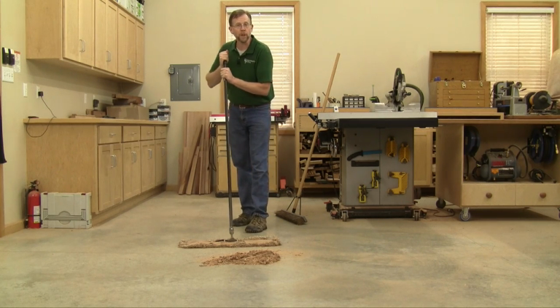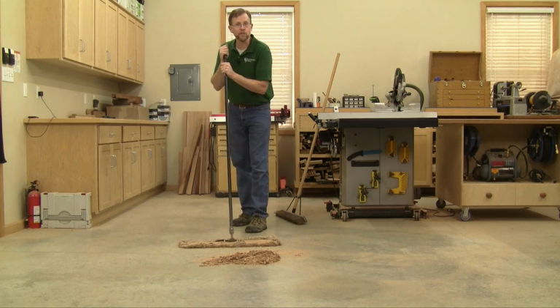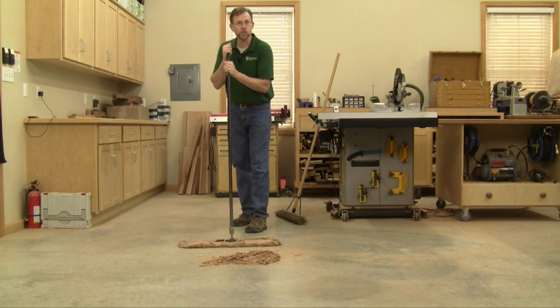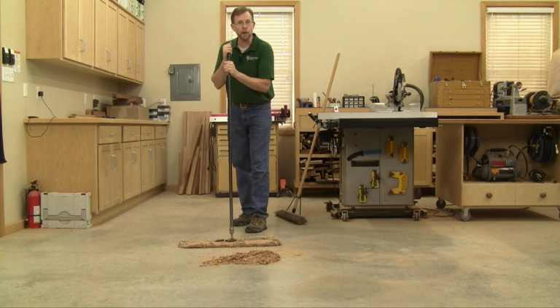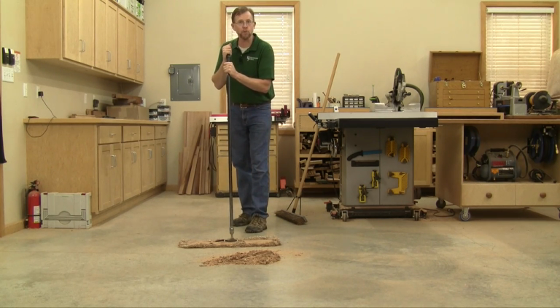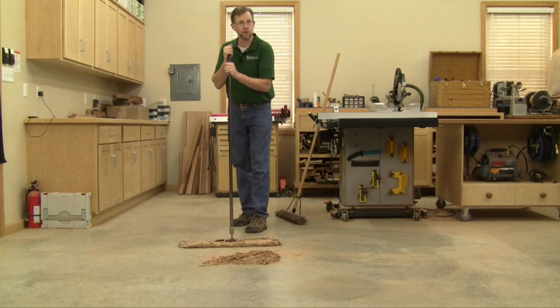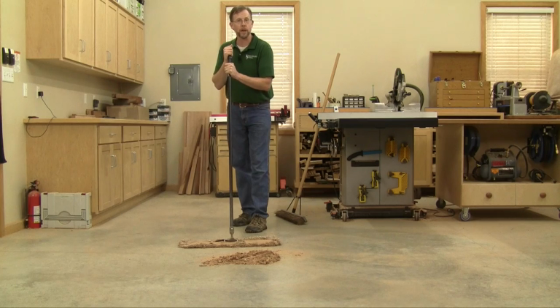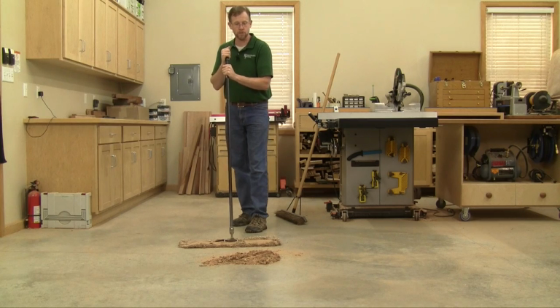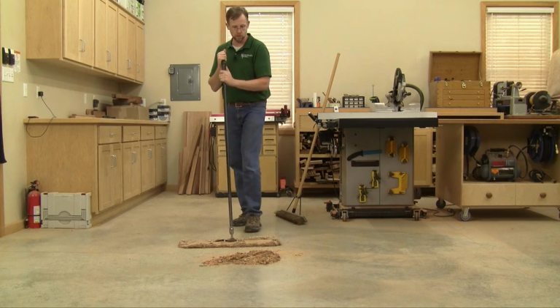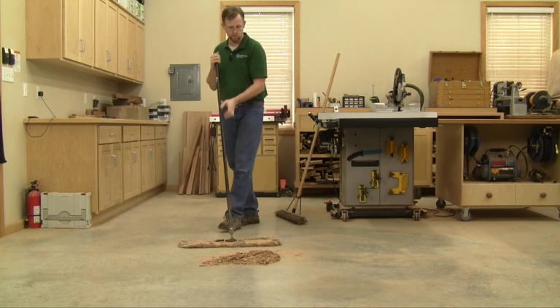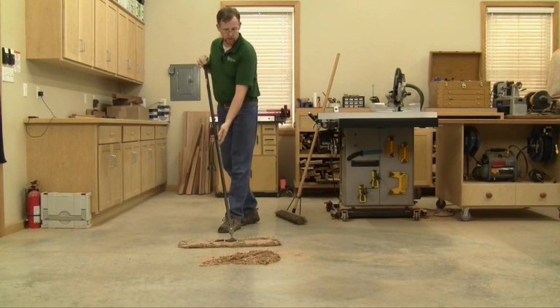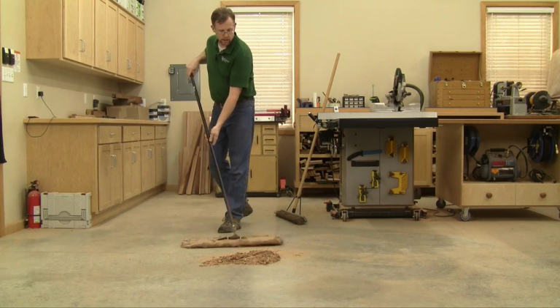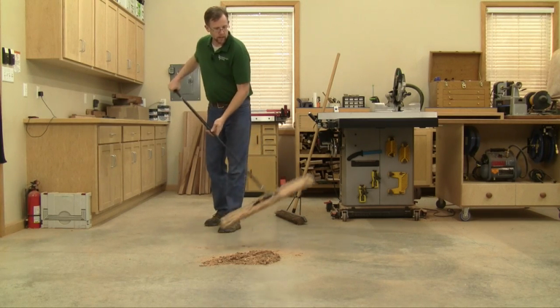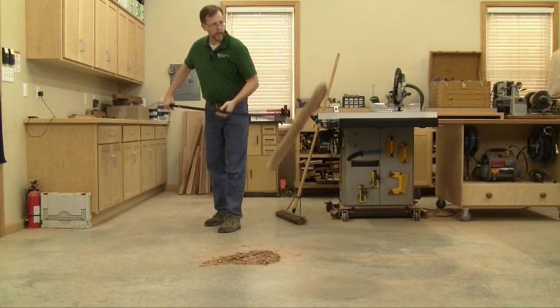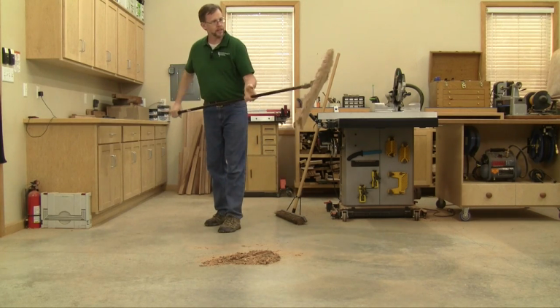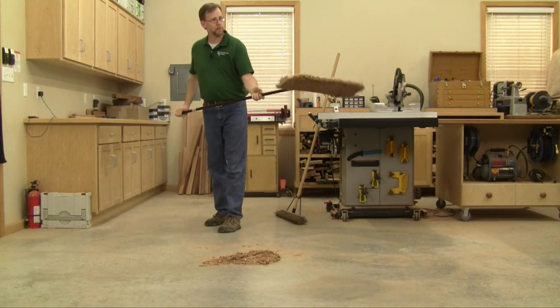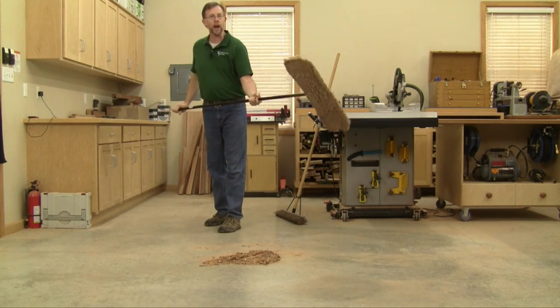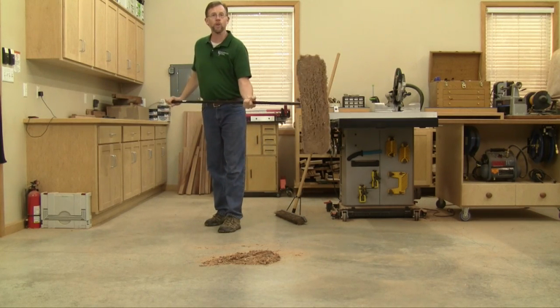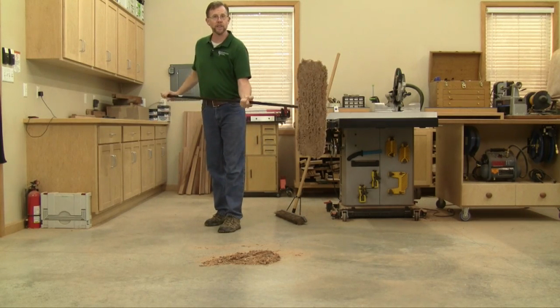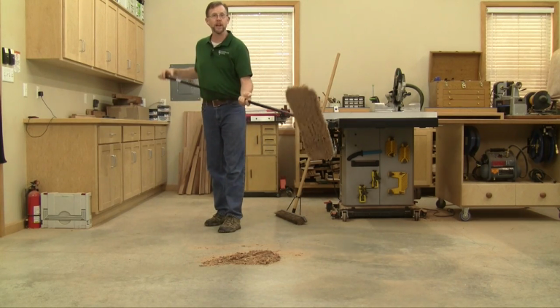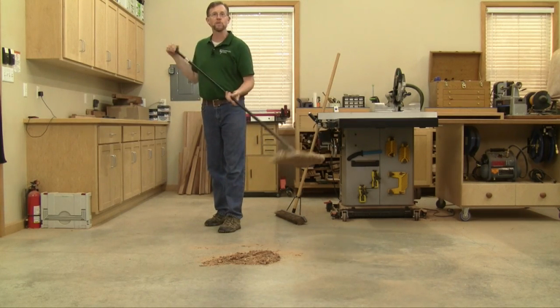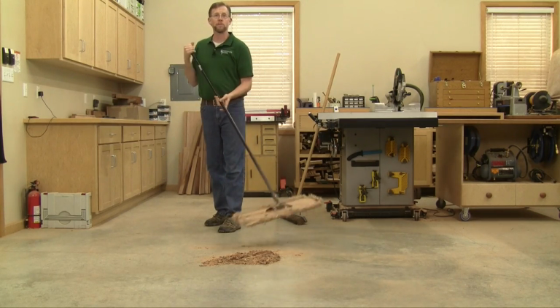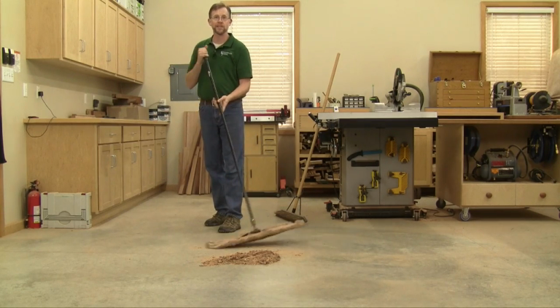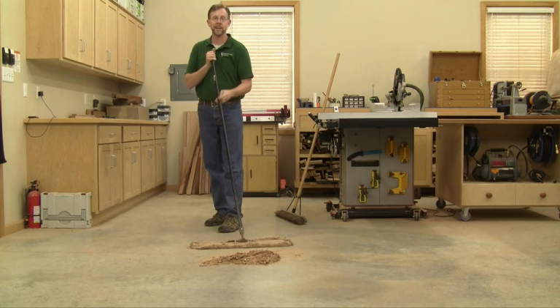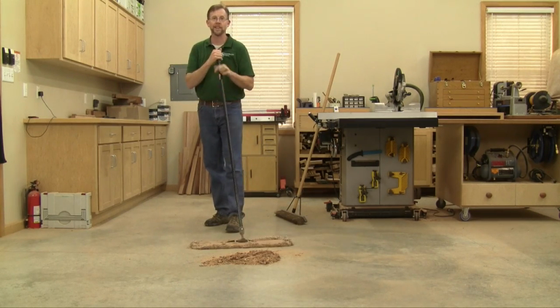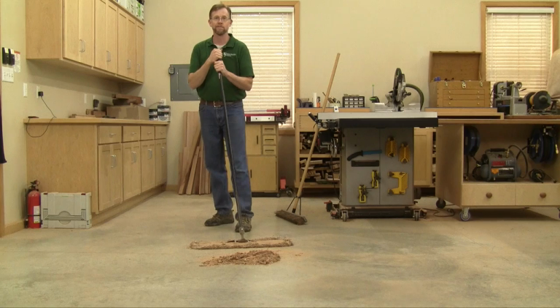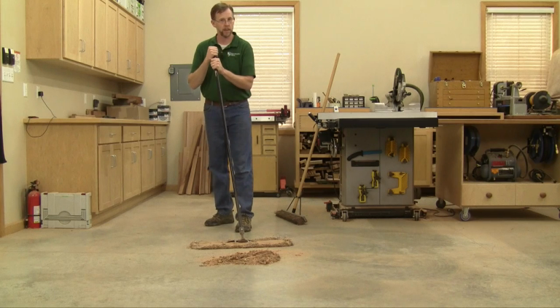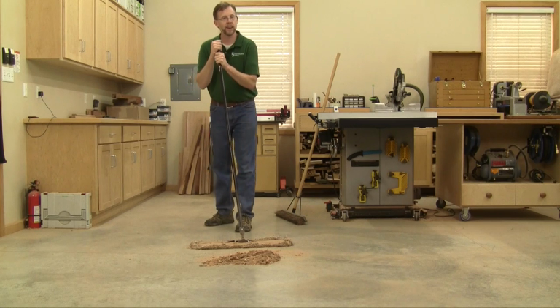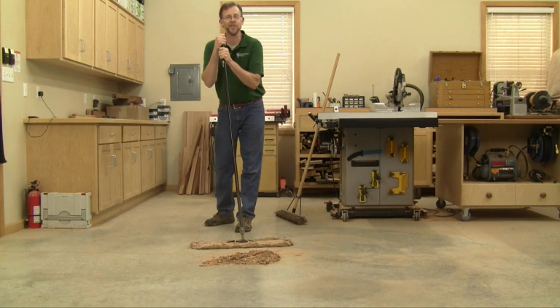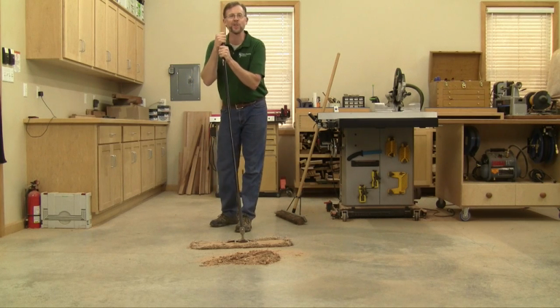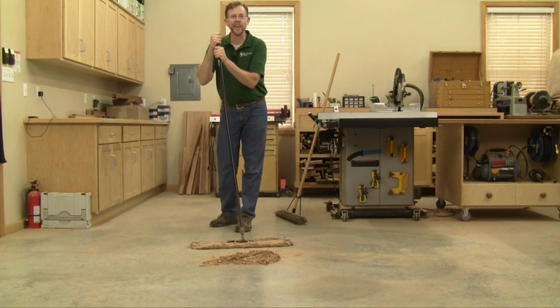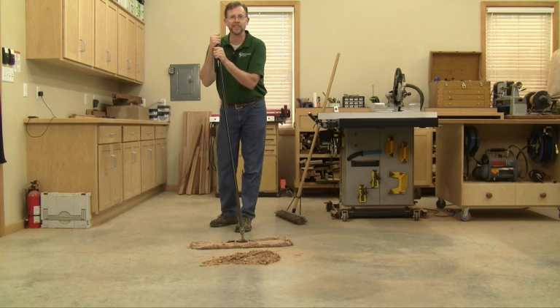So if you need to replace your shop broom sometime soon, consider buying one of these dust mops instead. I think you'll like it.